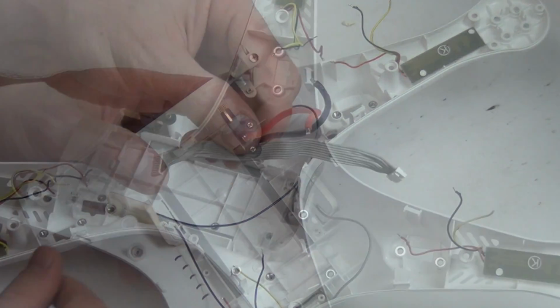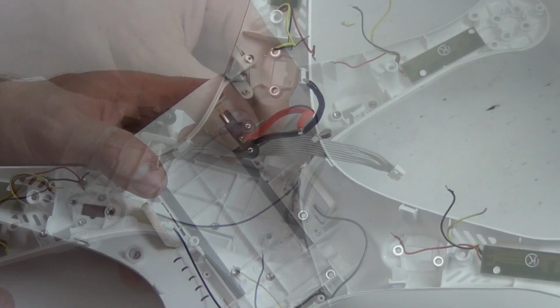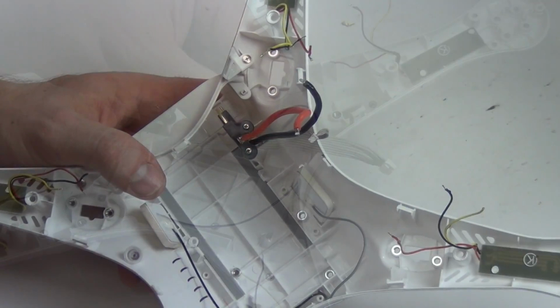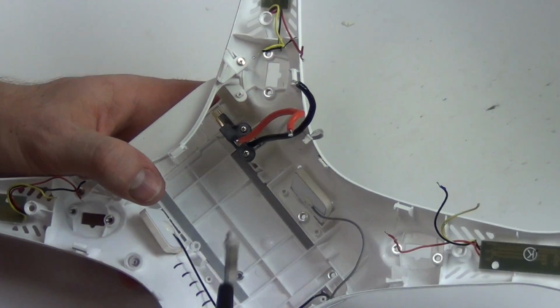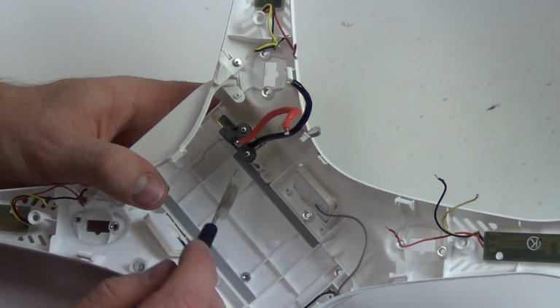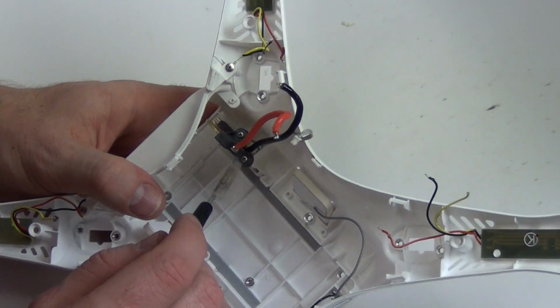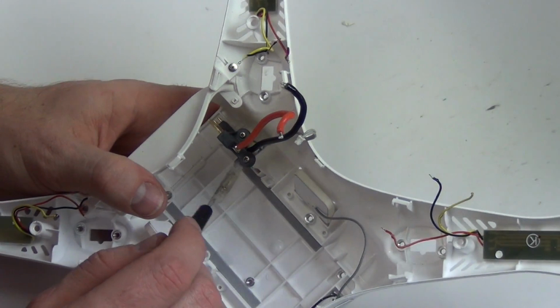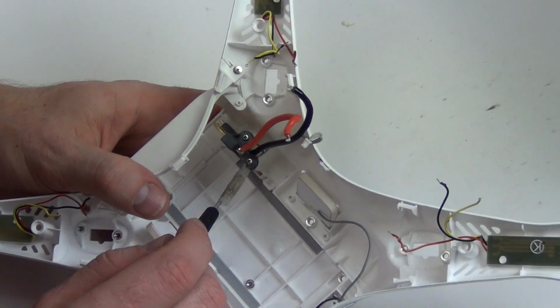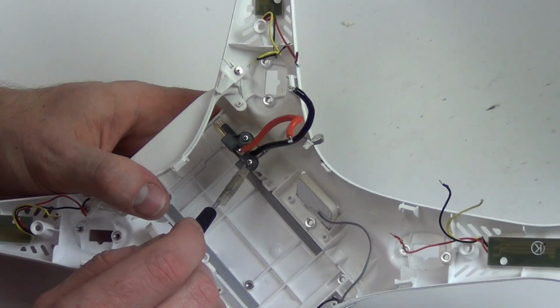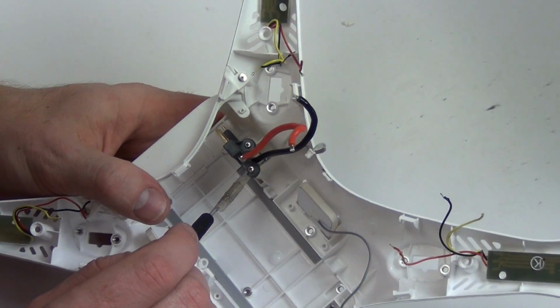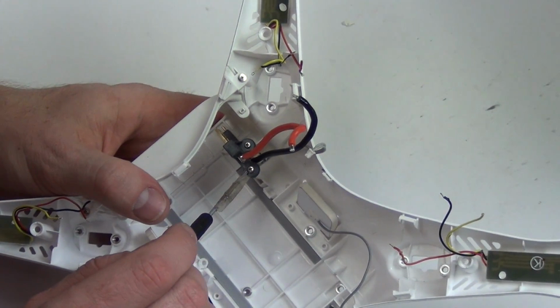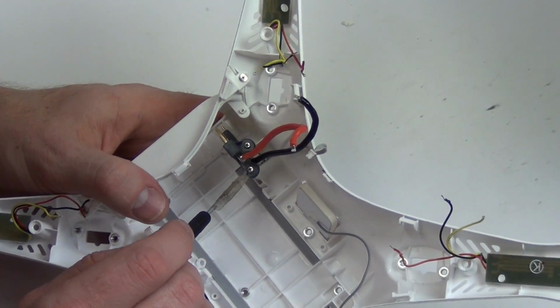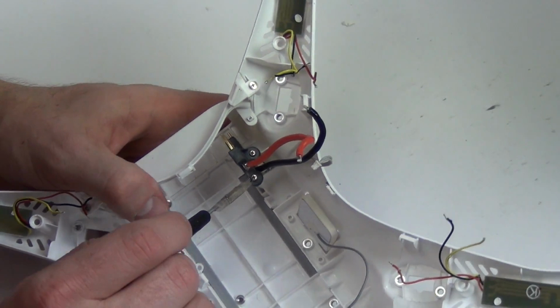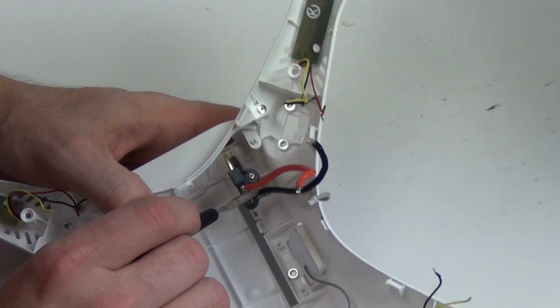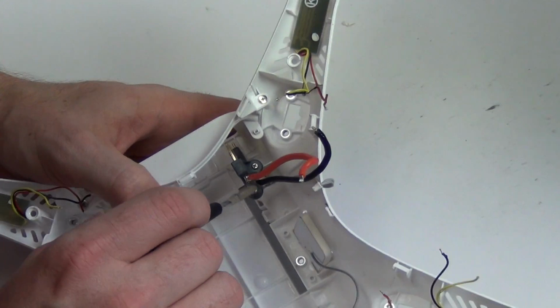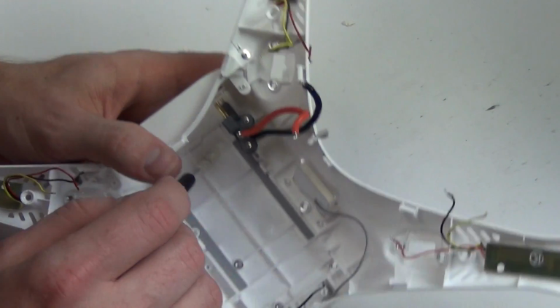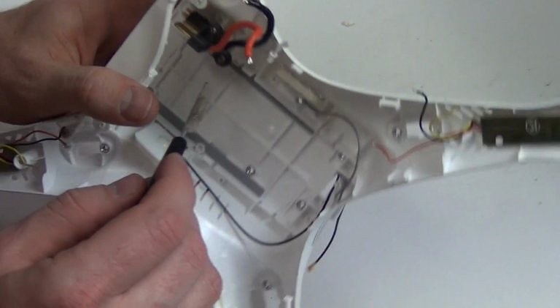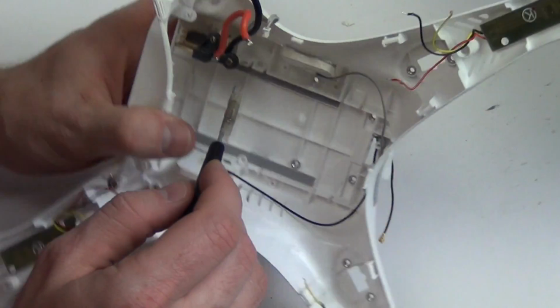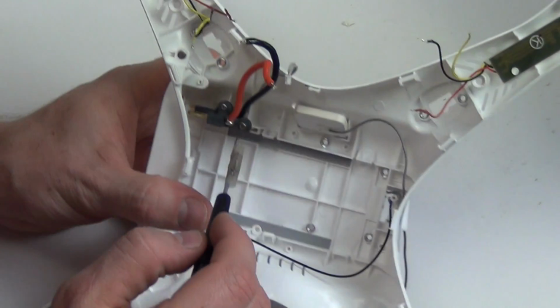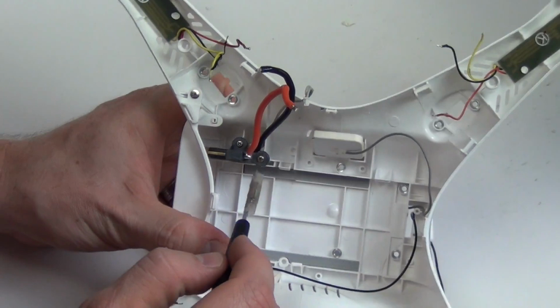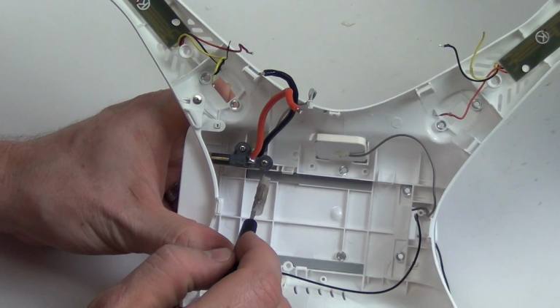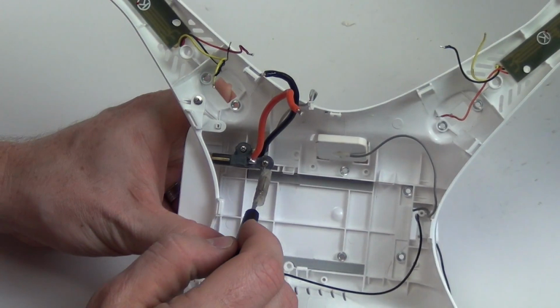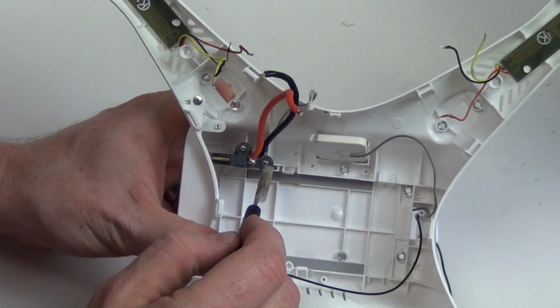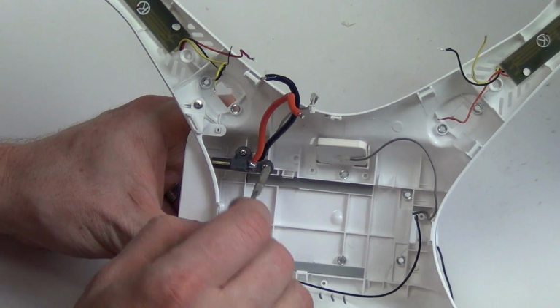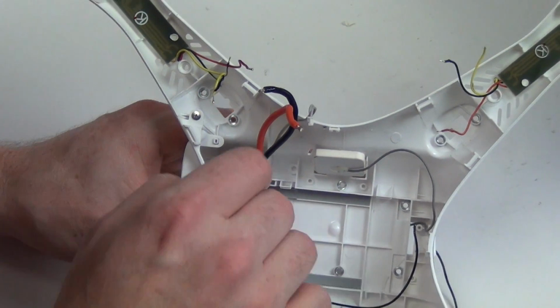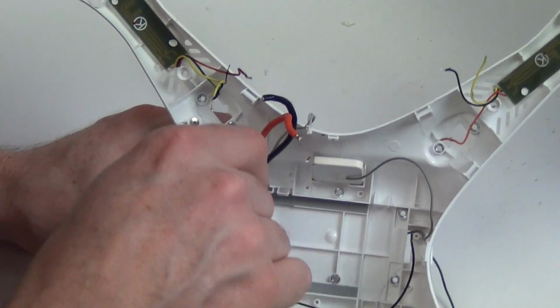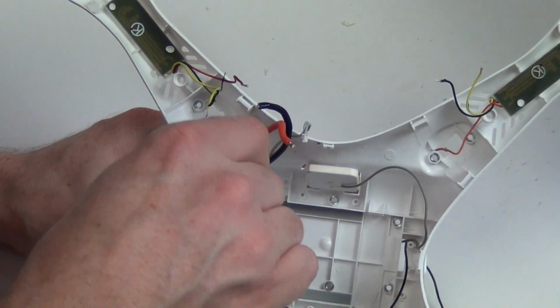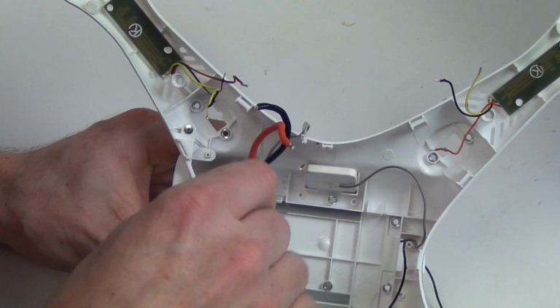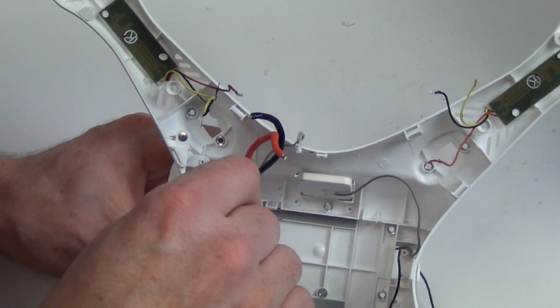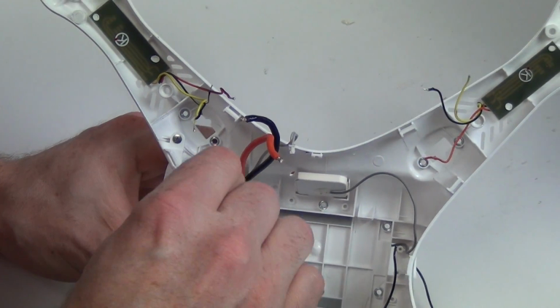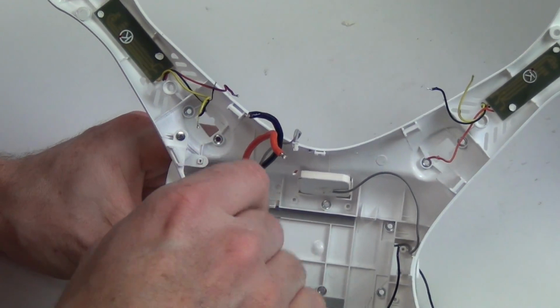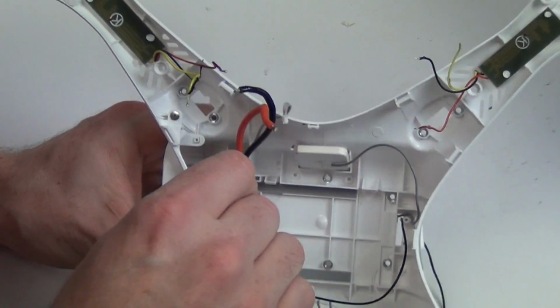You can then remove the two Phillips screws from the battery contact strip and wires, and then remove them.